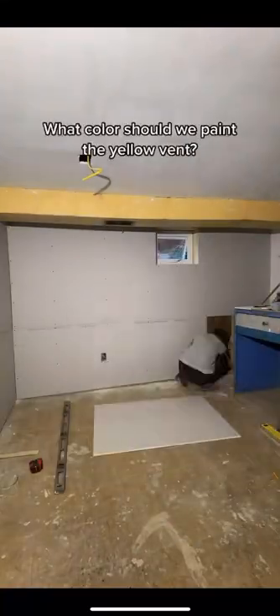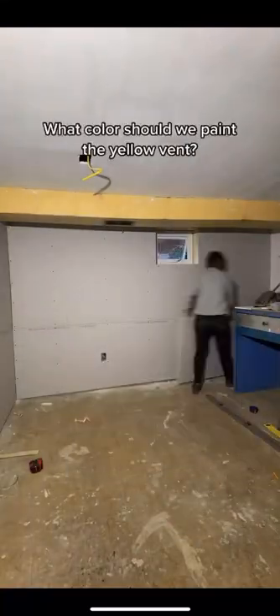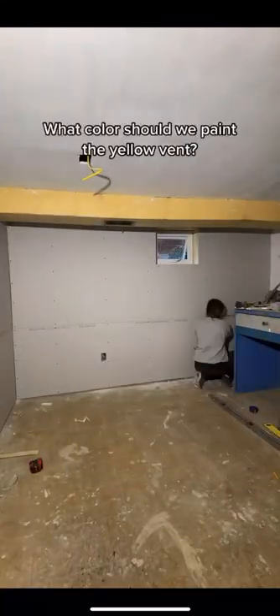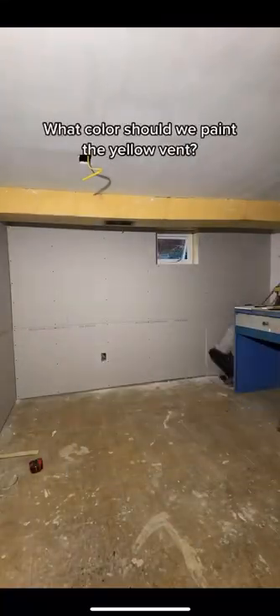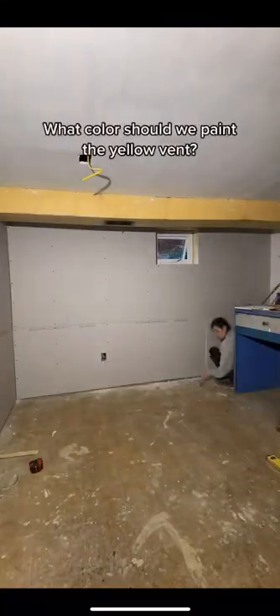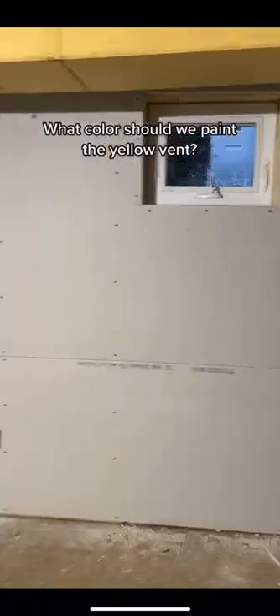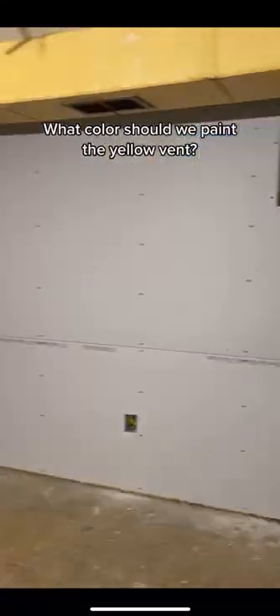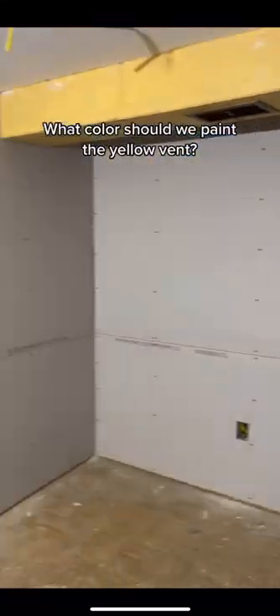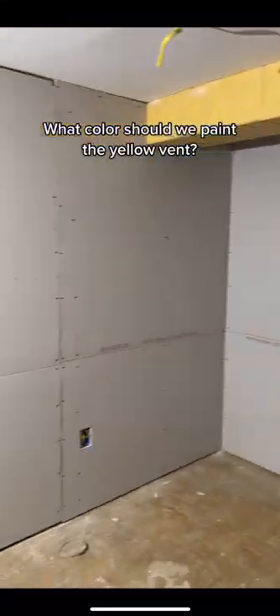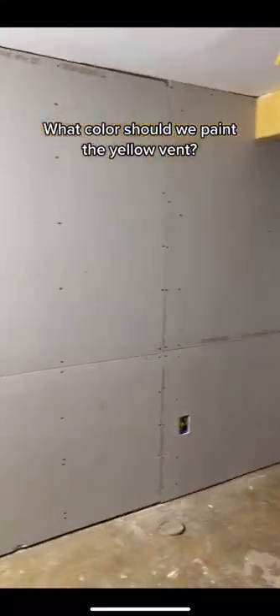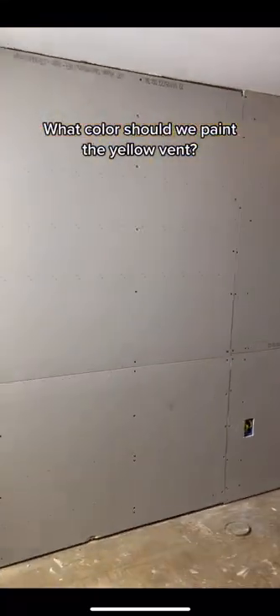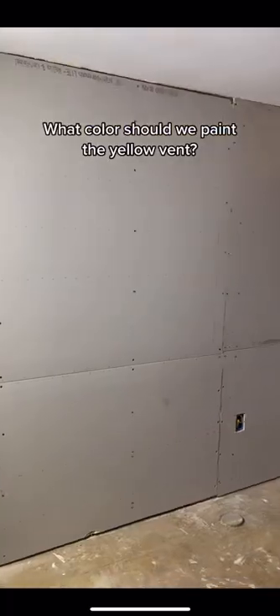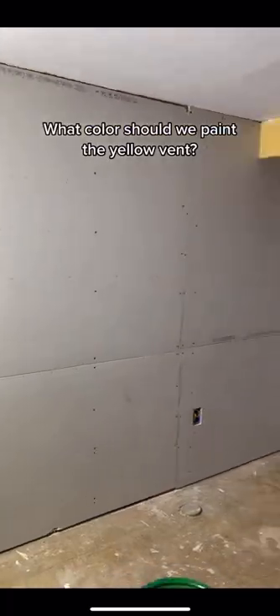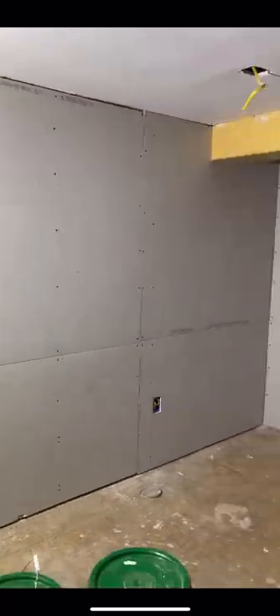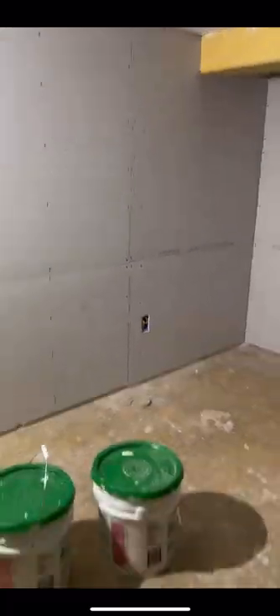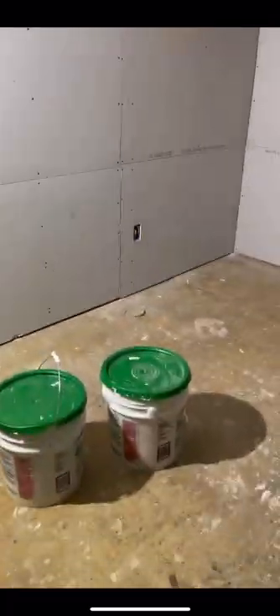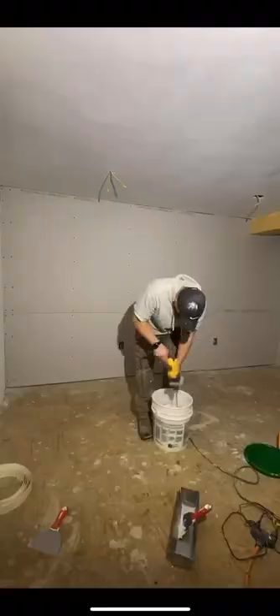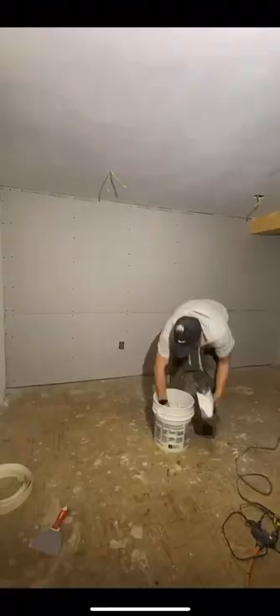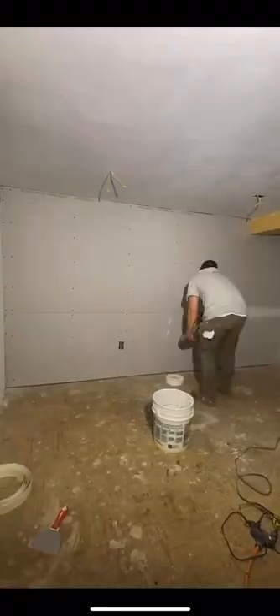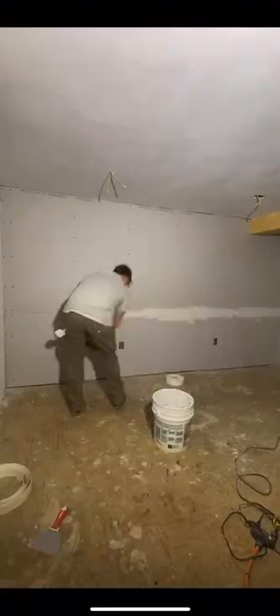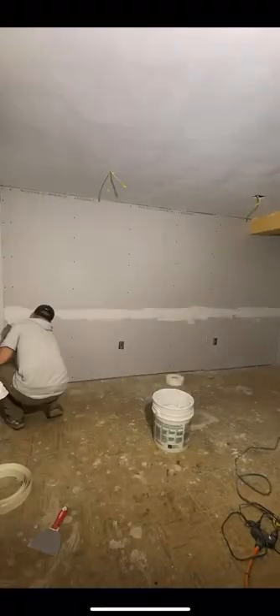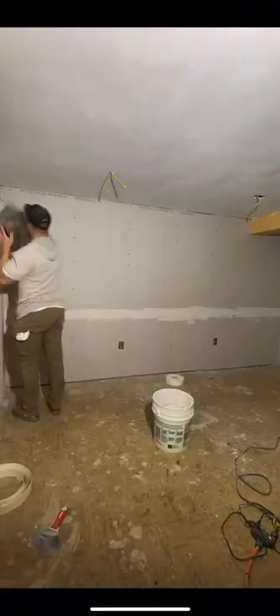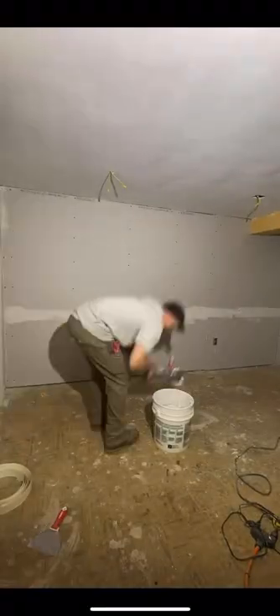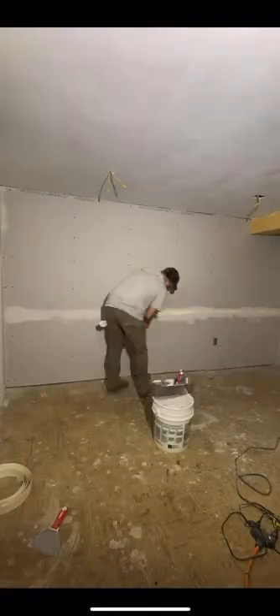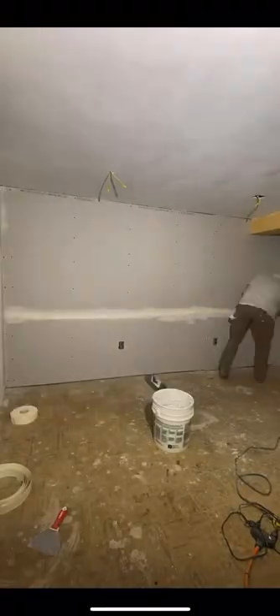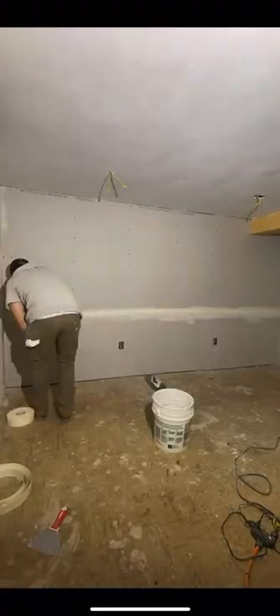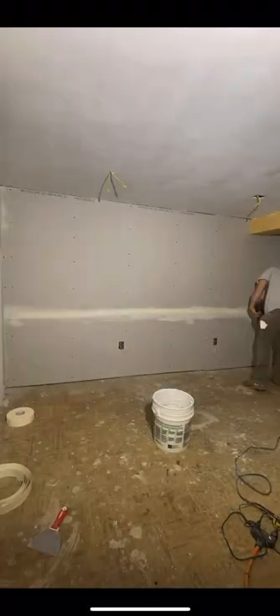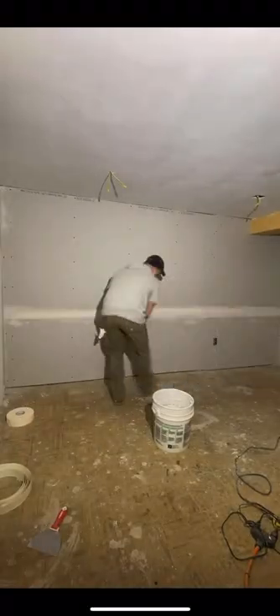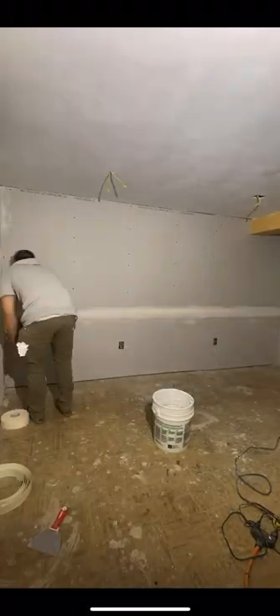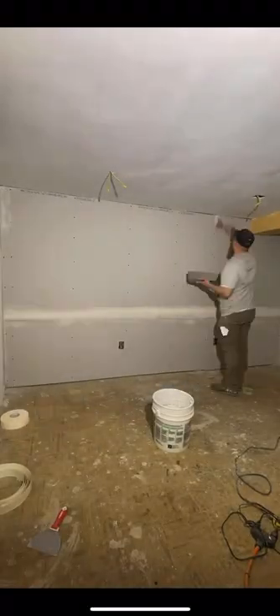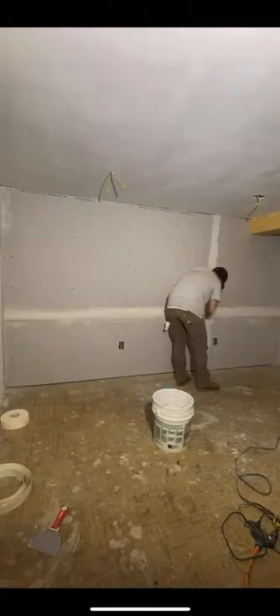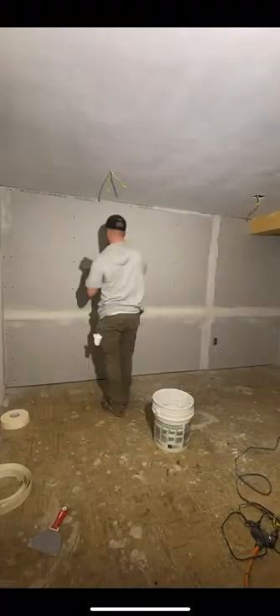What should I do with that vent on the ceiling? What color should we paint it? And then Mr. Drywall Trey had to step up, but we ran out of time.